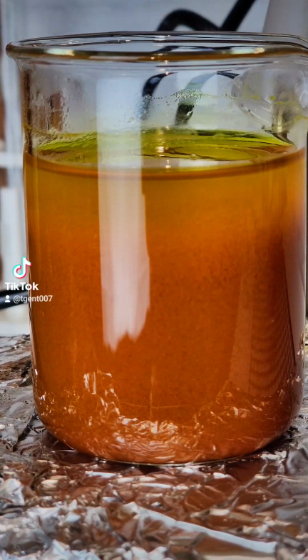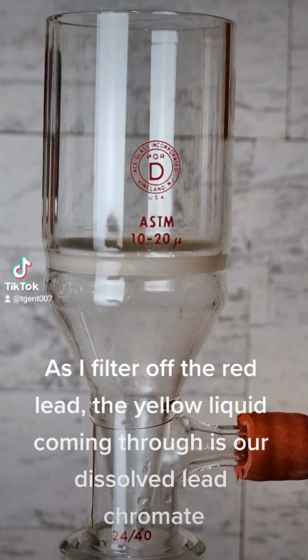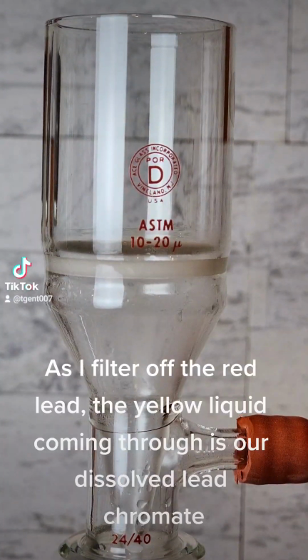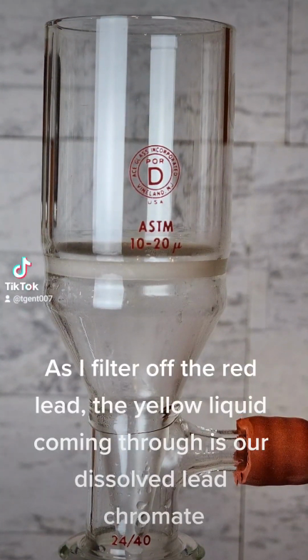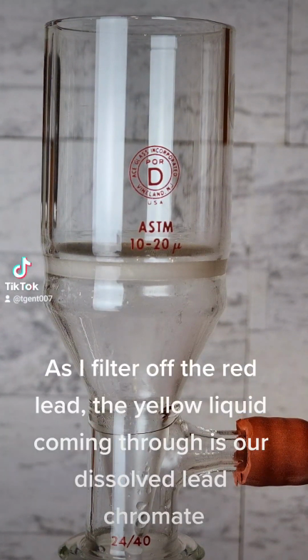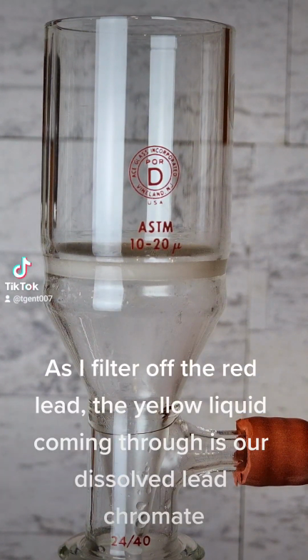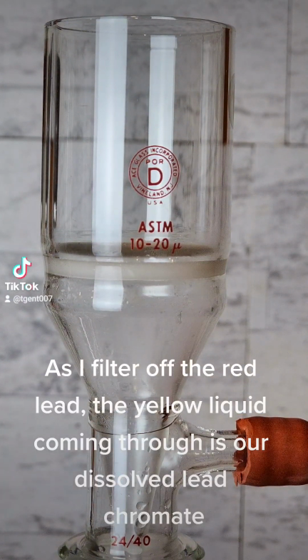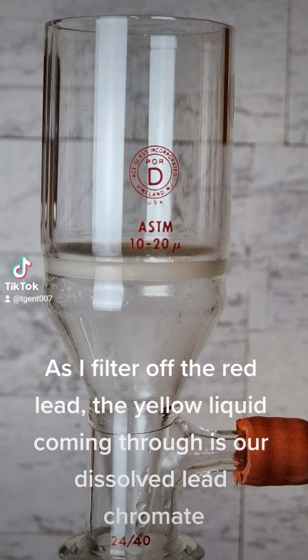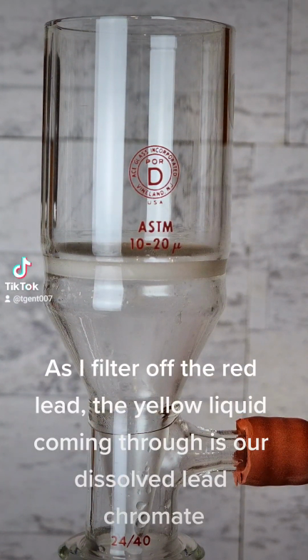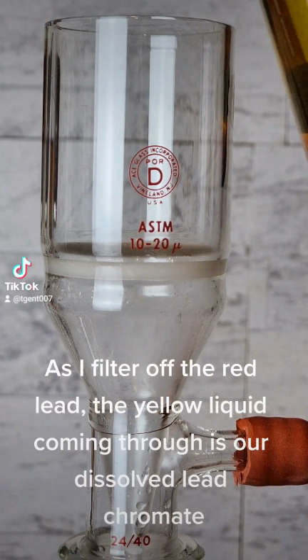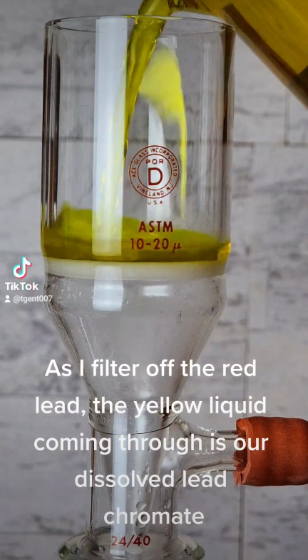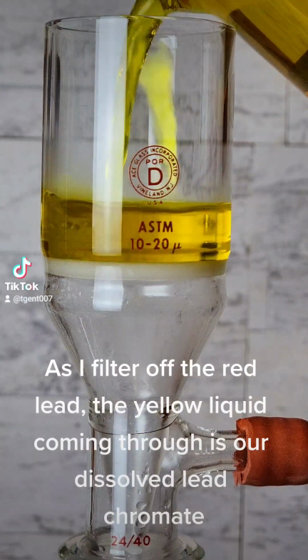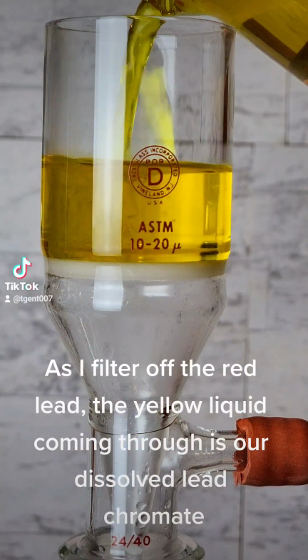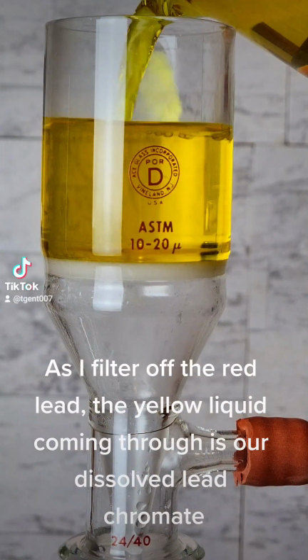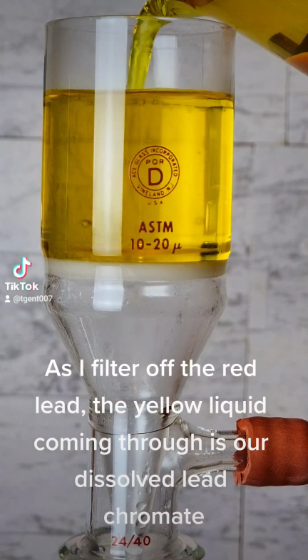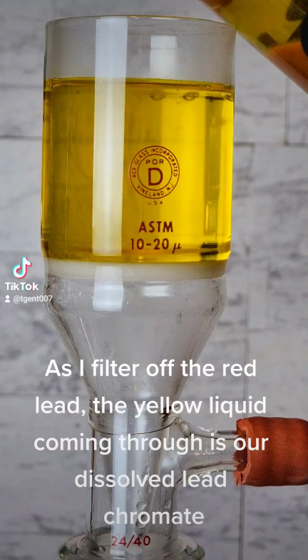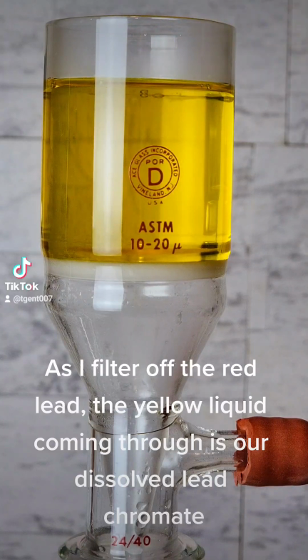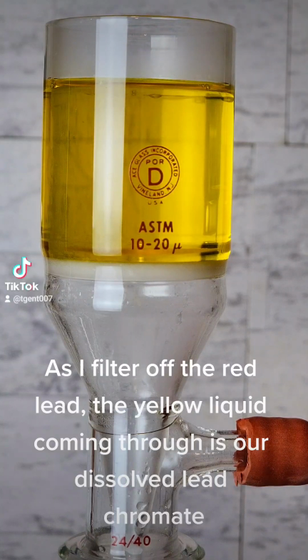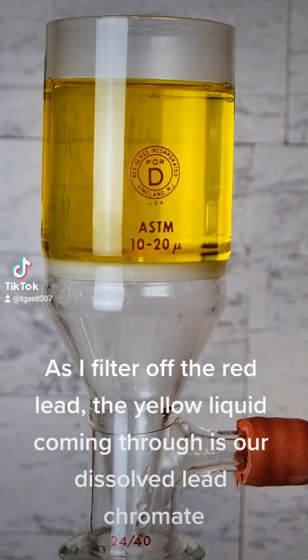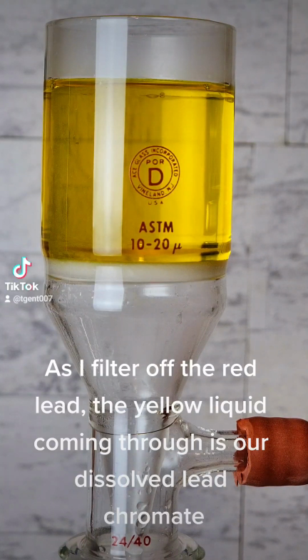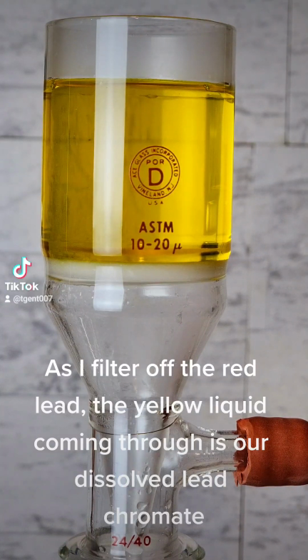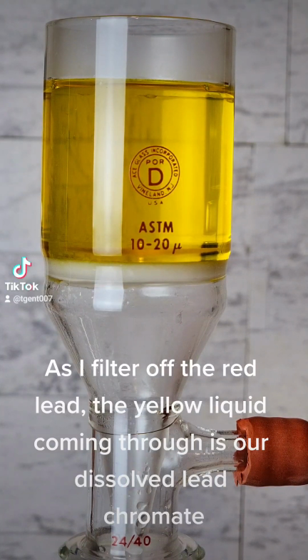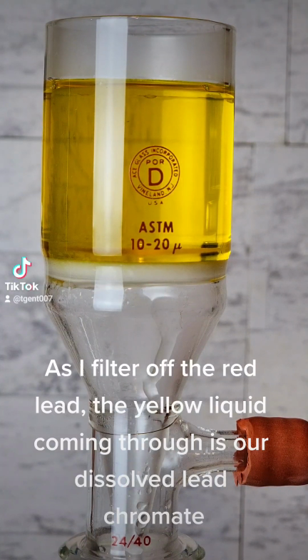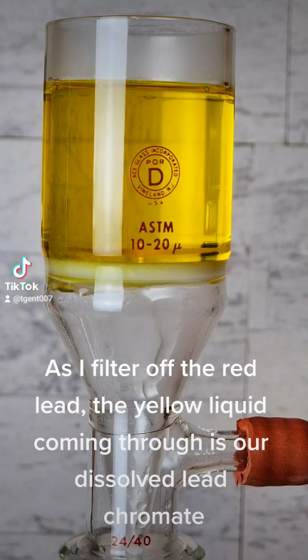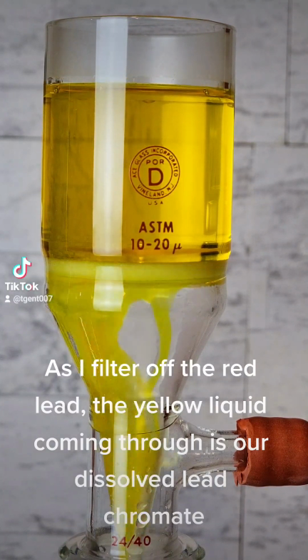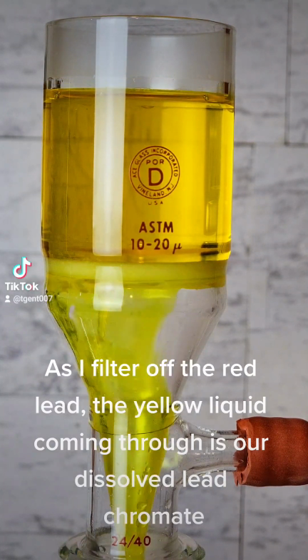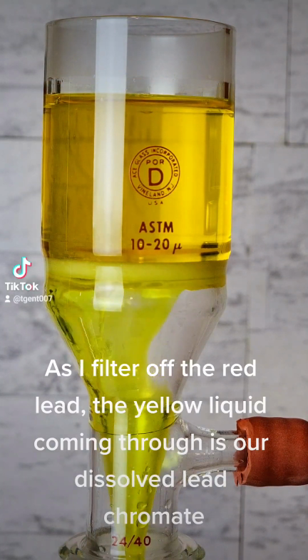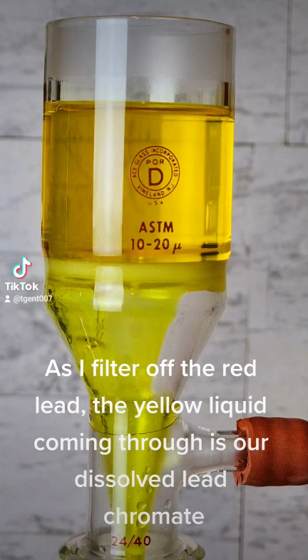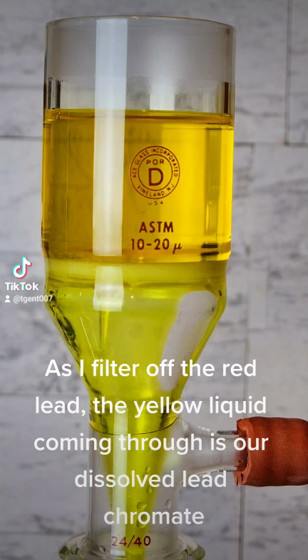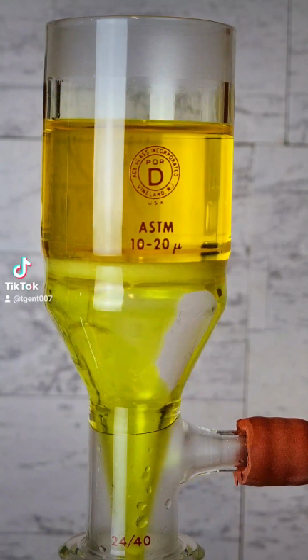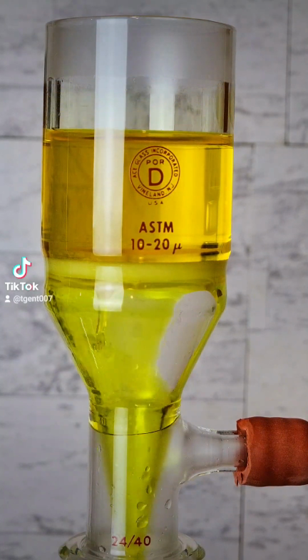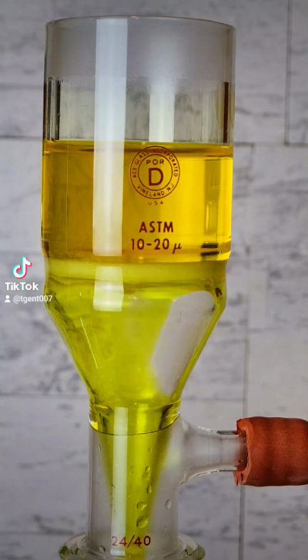As I filter off the red lead, the yellow liquid coming through is our dissolved lead chromate.